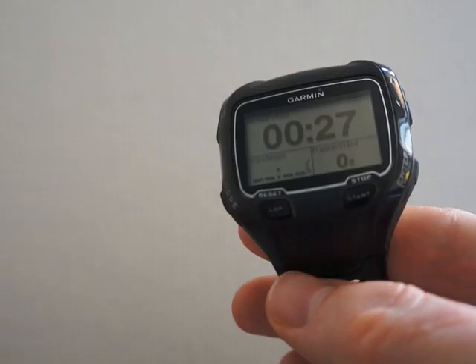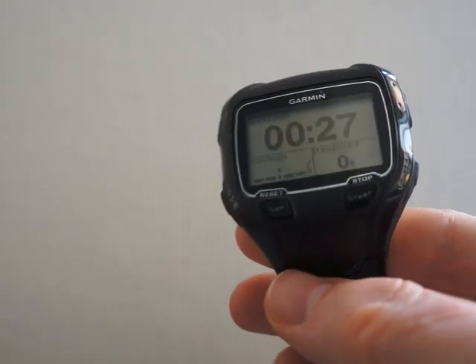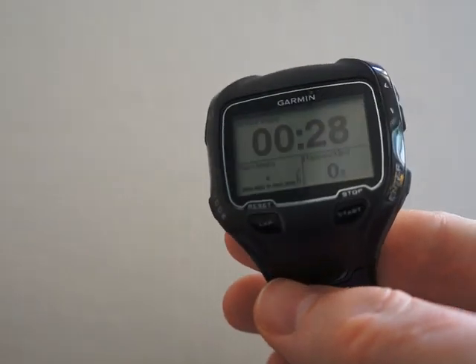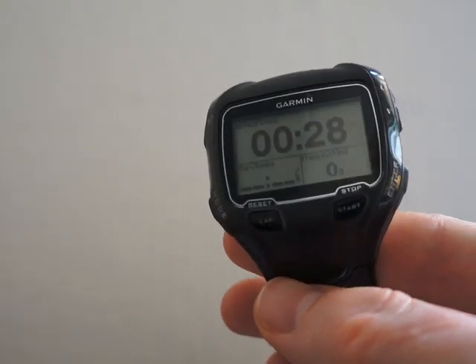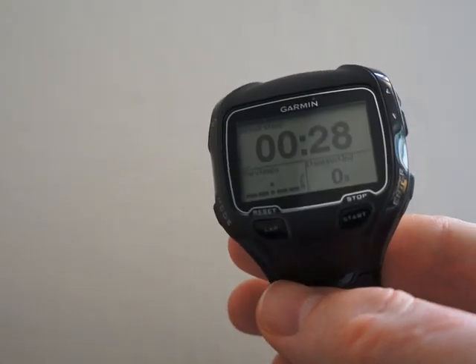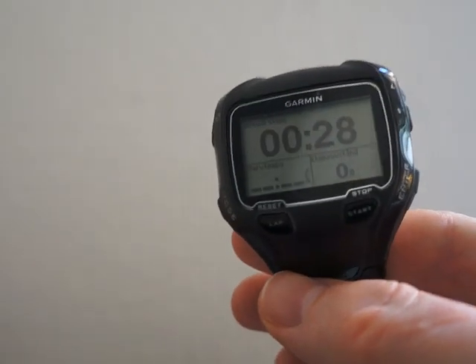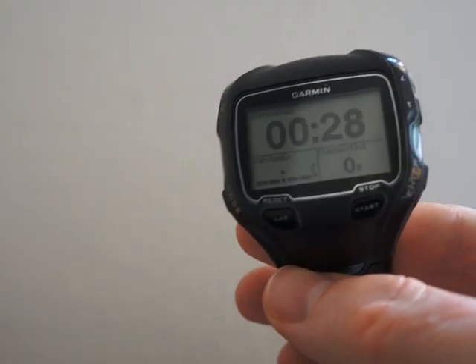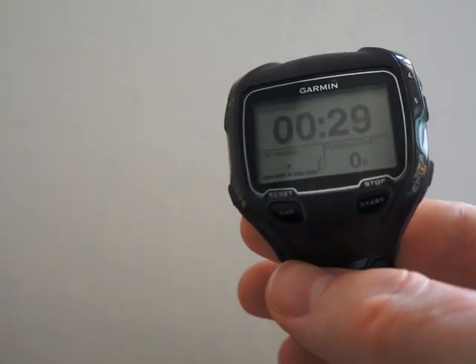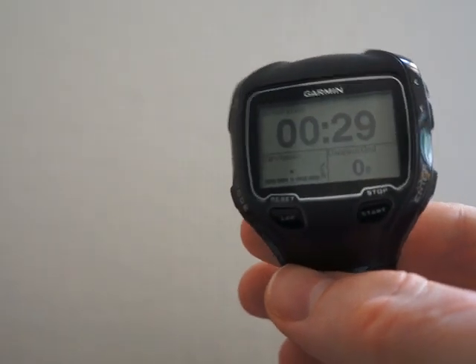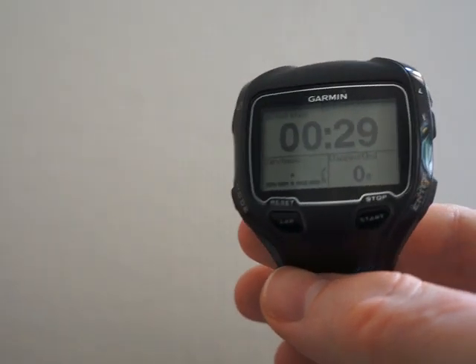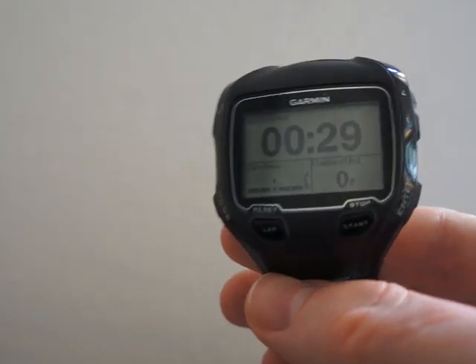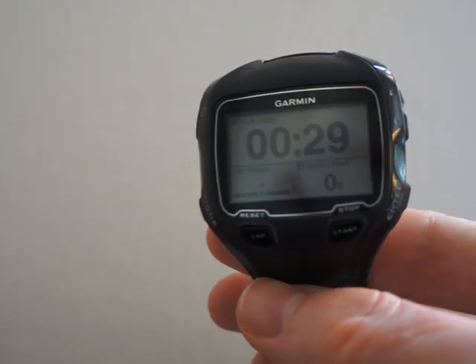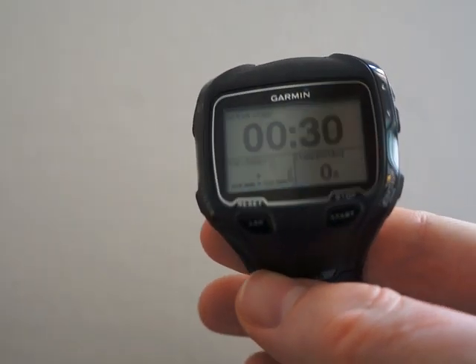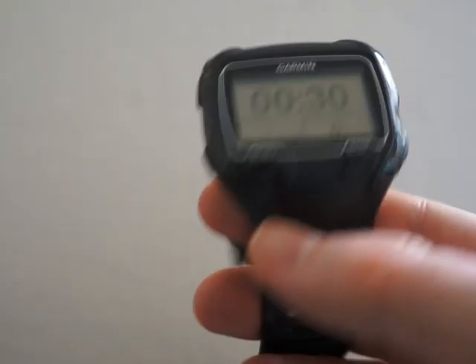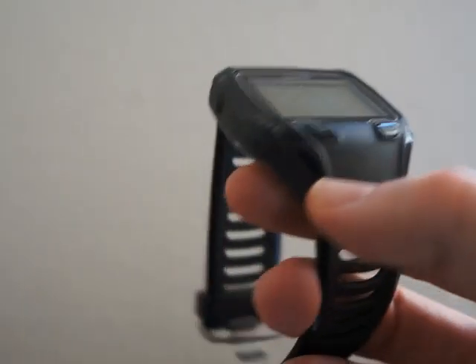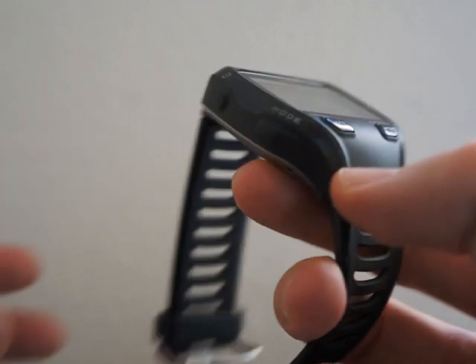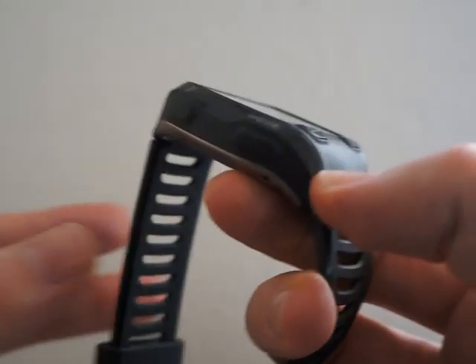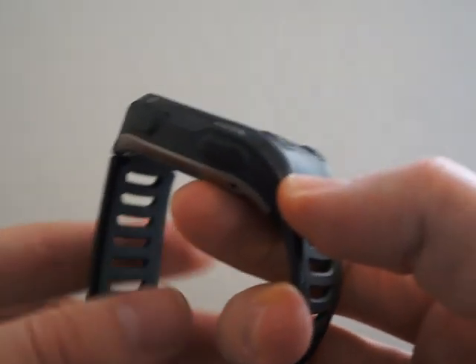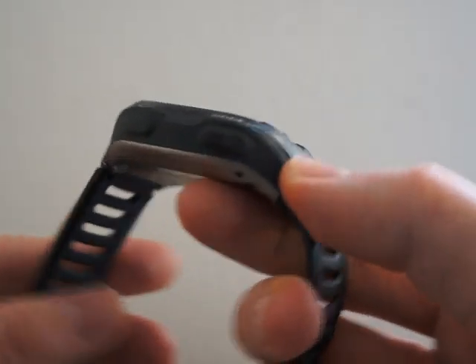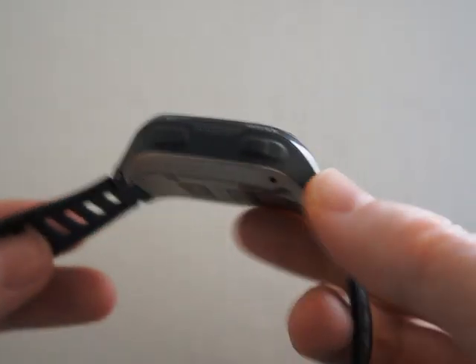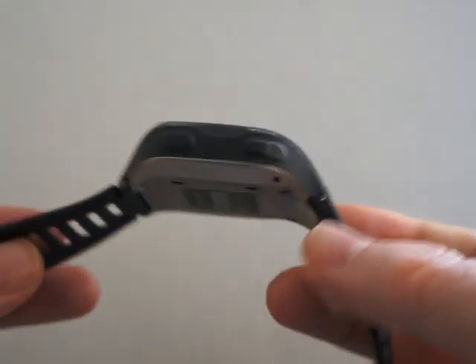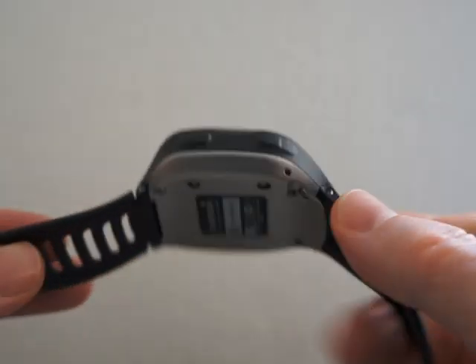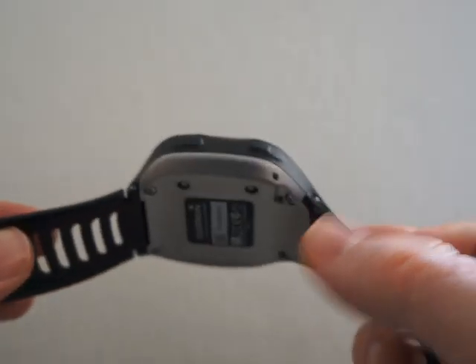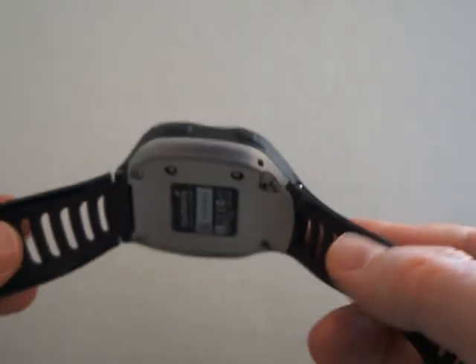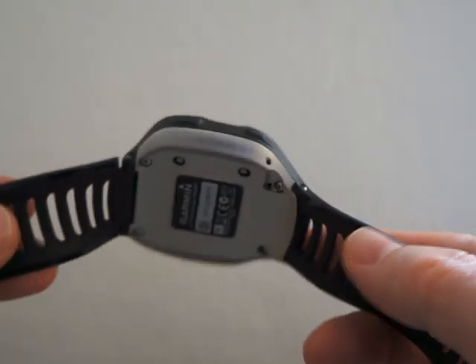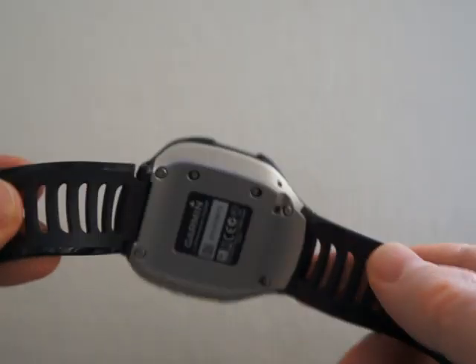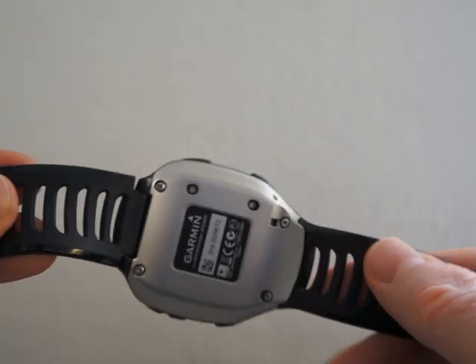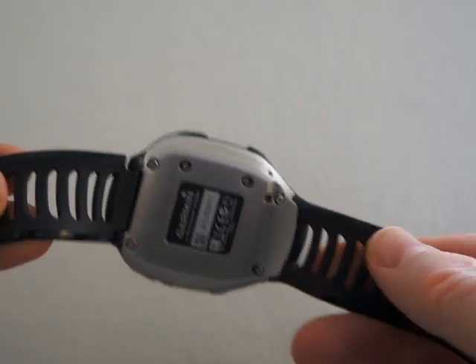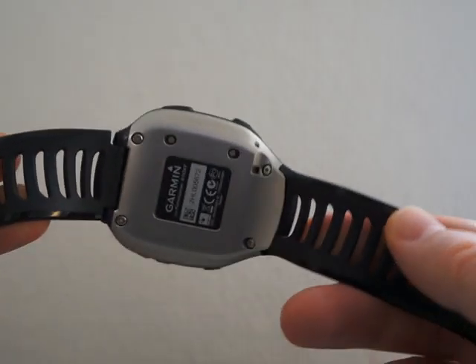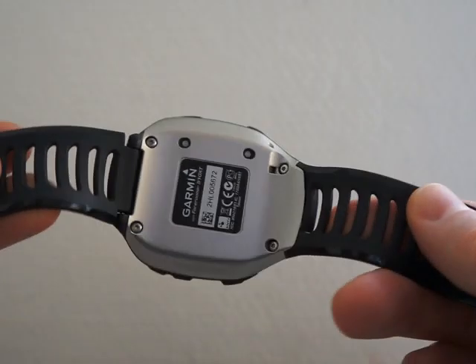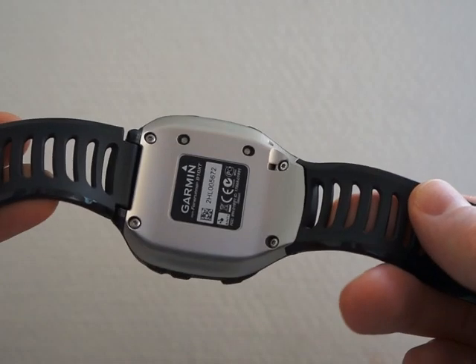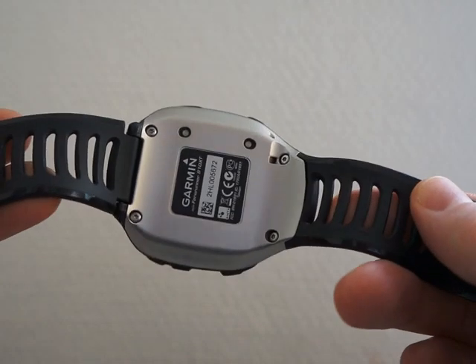This watch supports power meters for bikes and it also has a barometric altimeter that is very accurate.